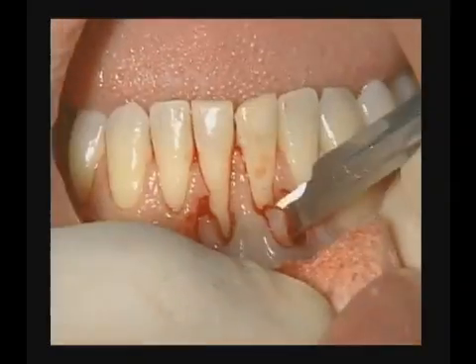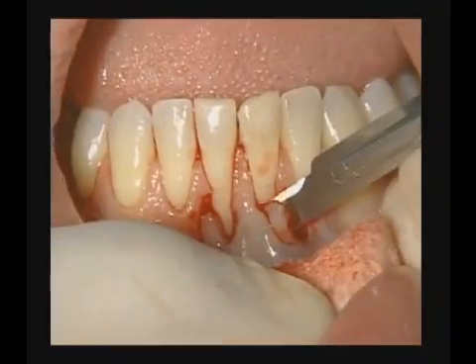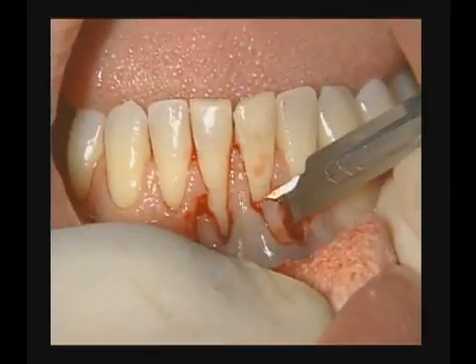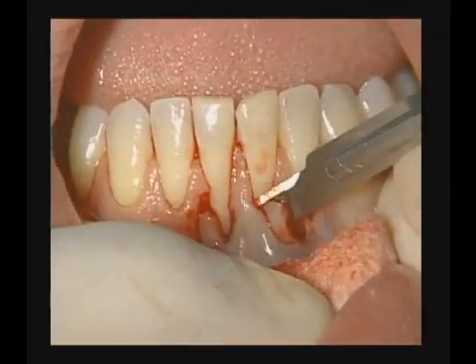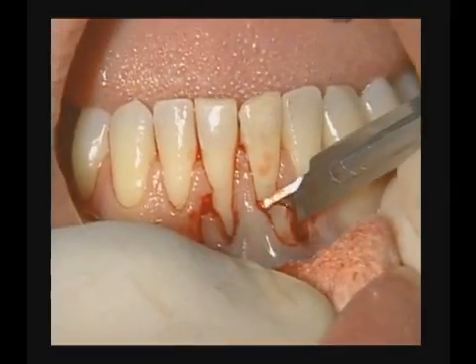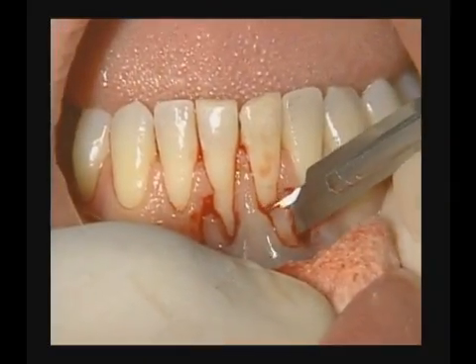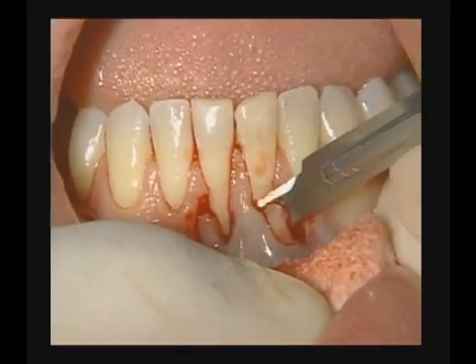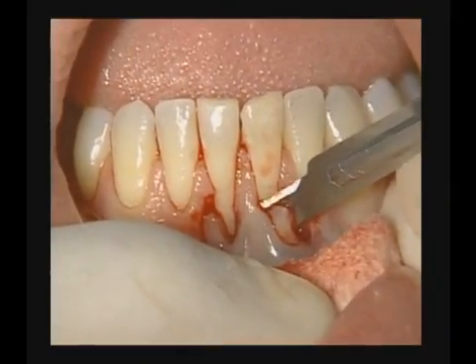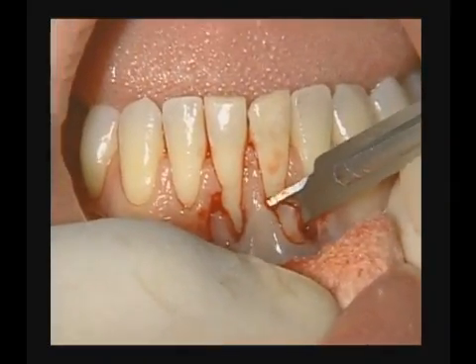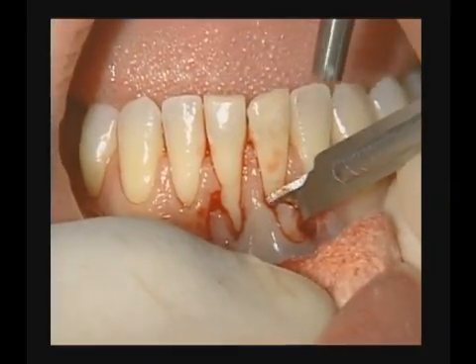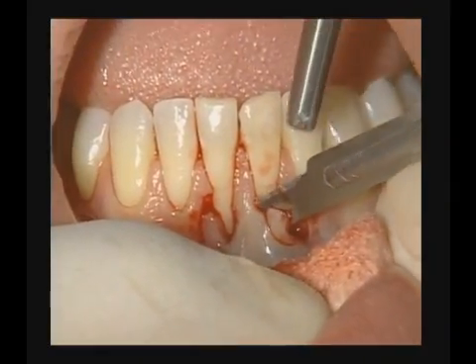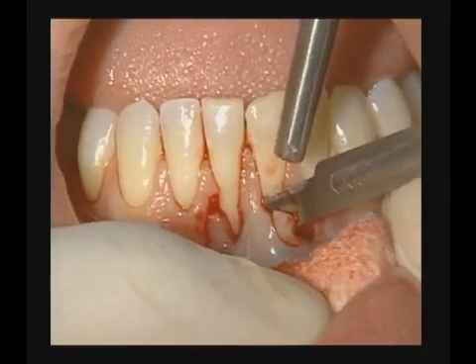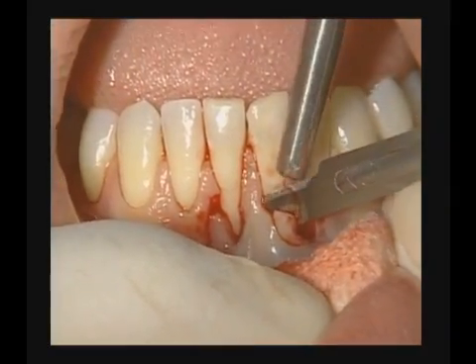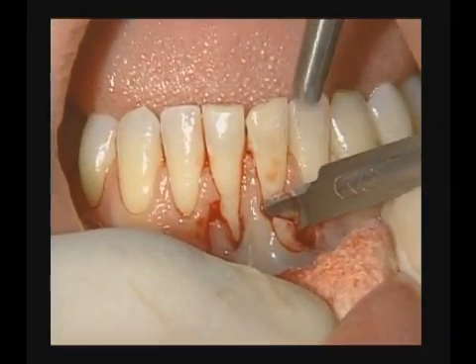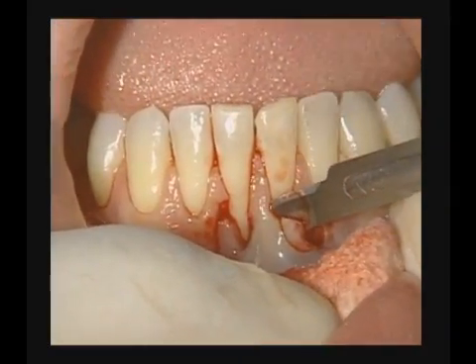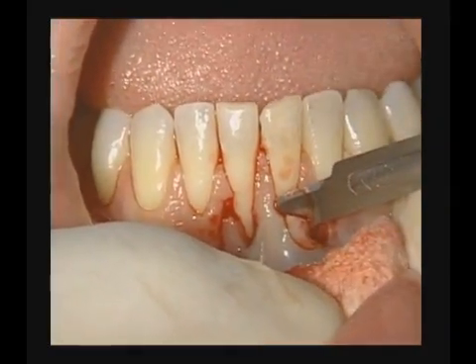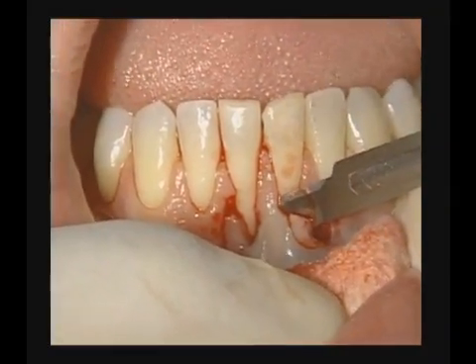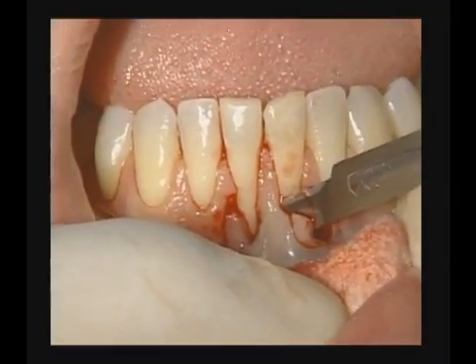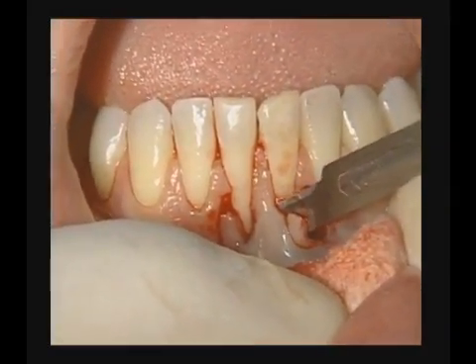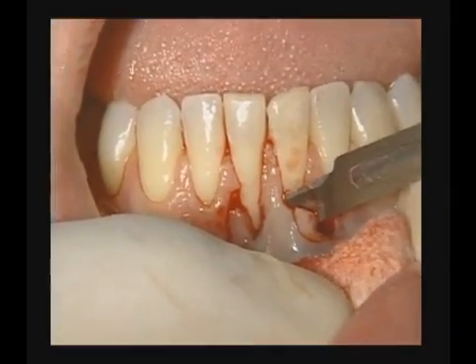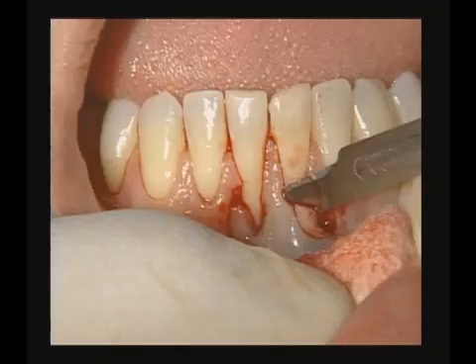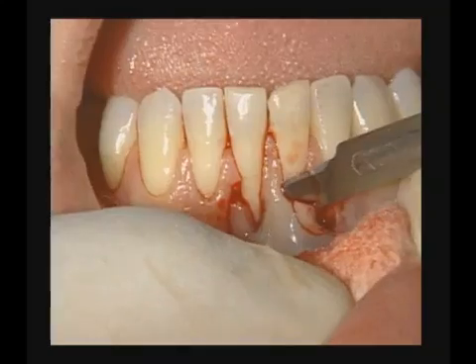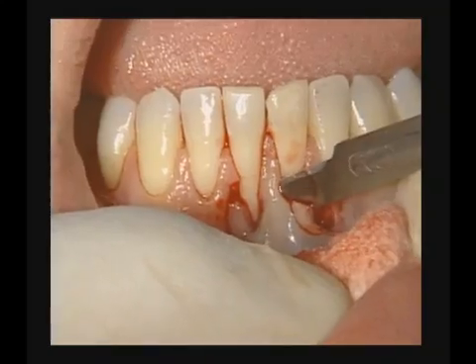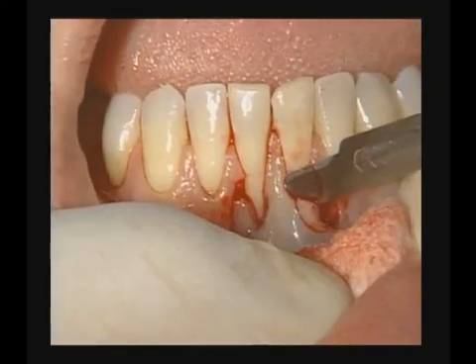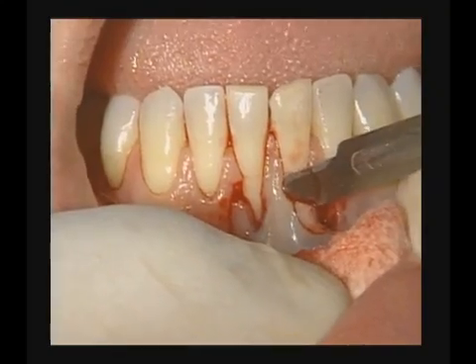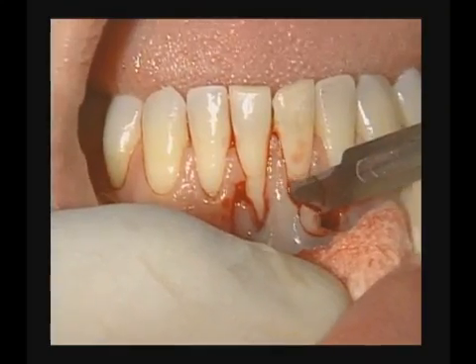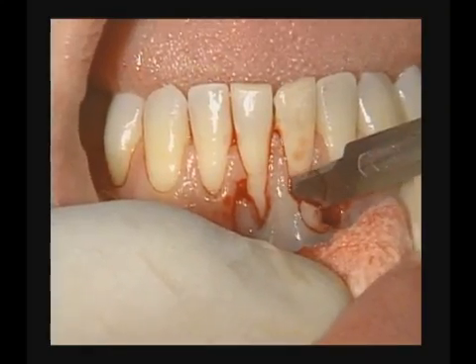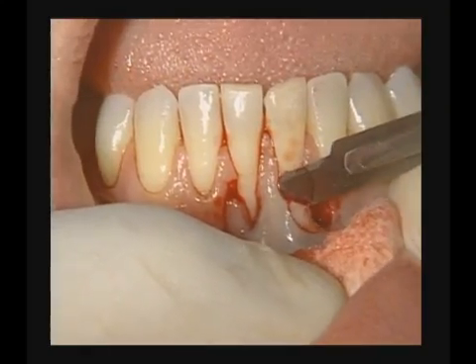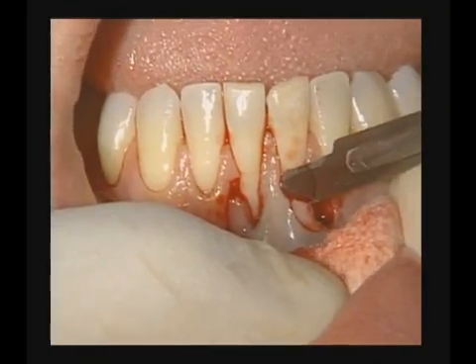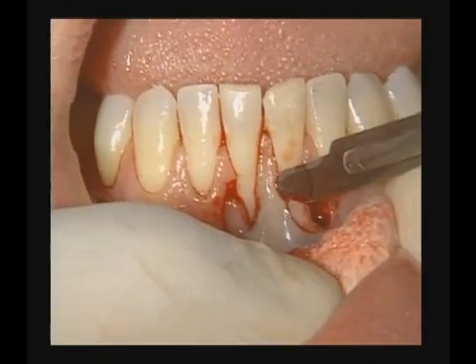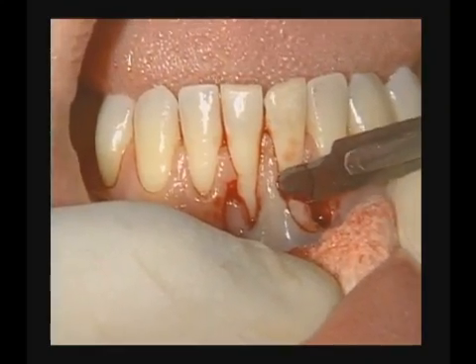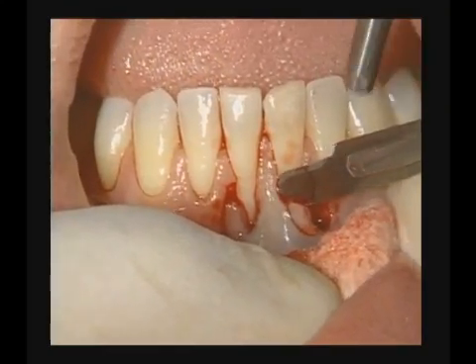So we're raising the flap from the patient's left side and extending under the papilla.